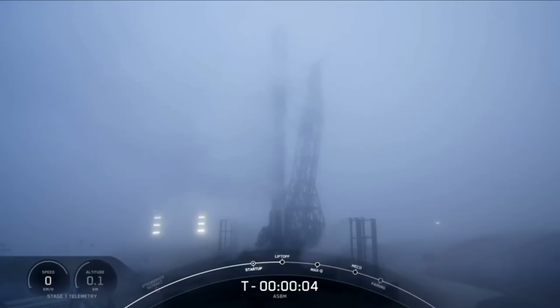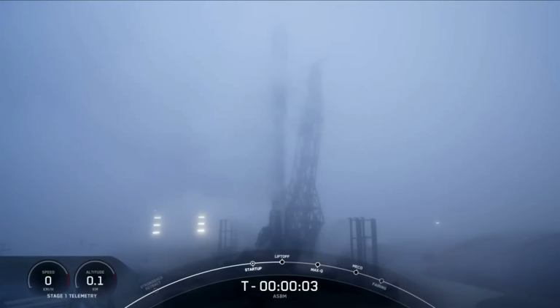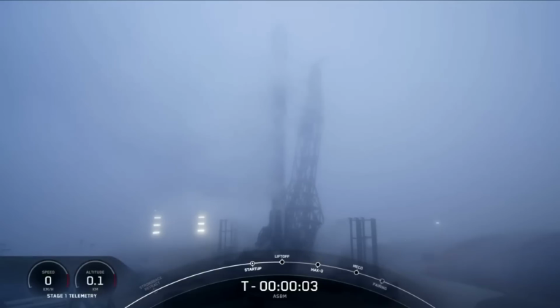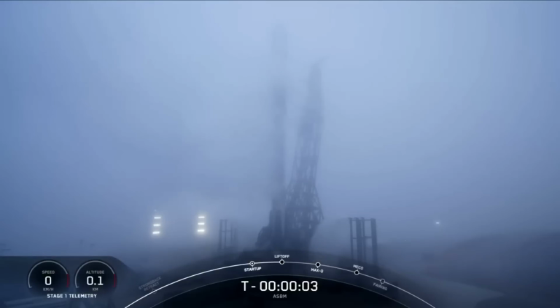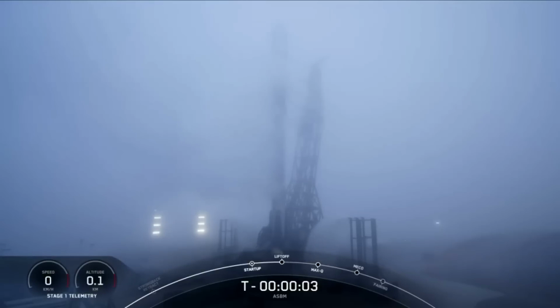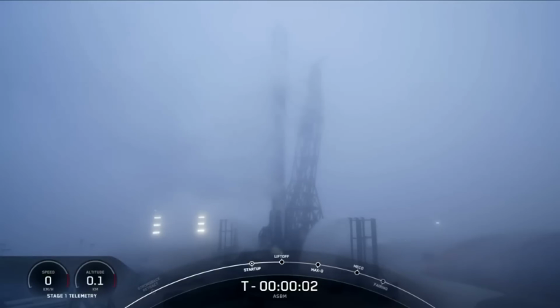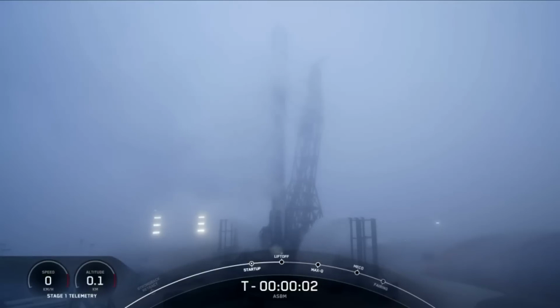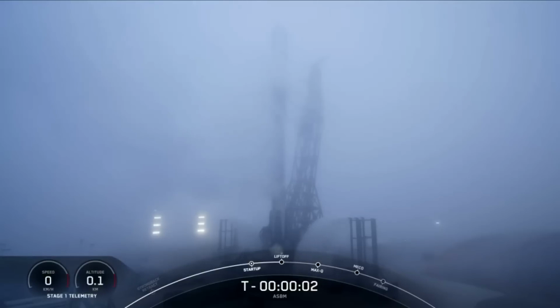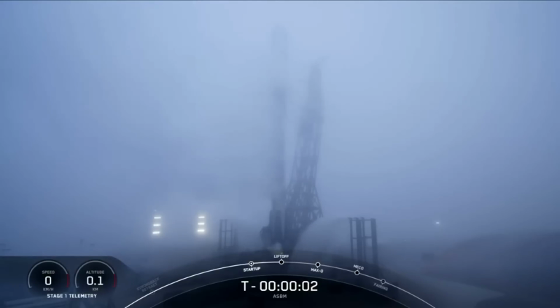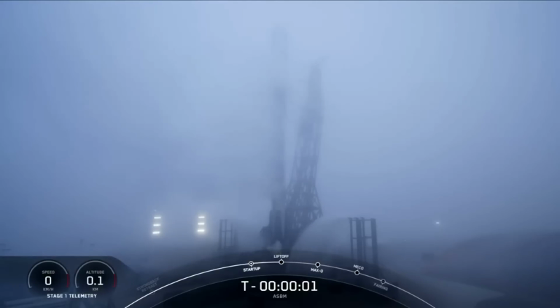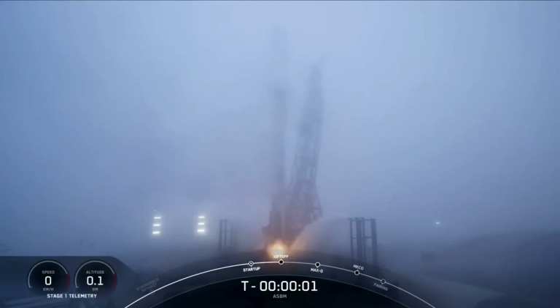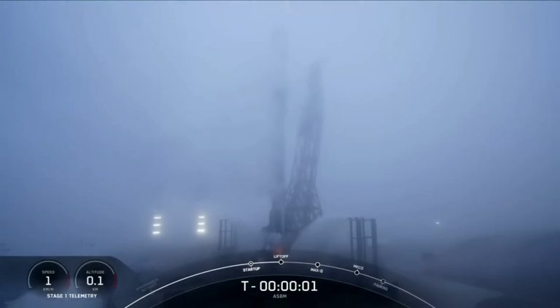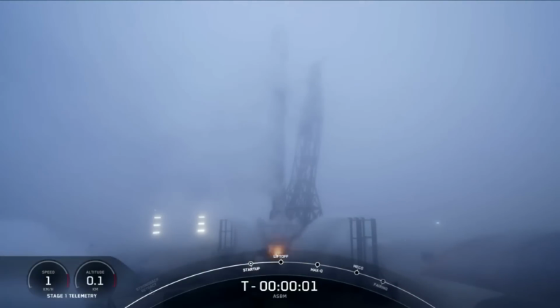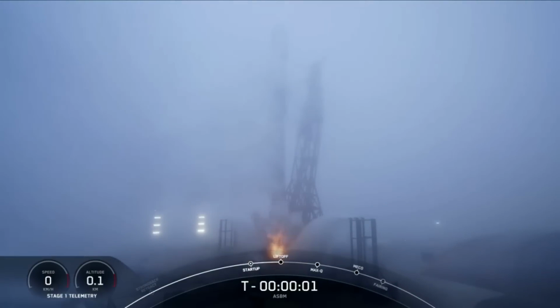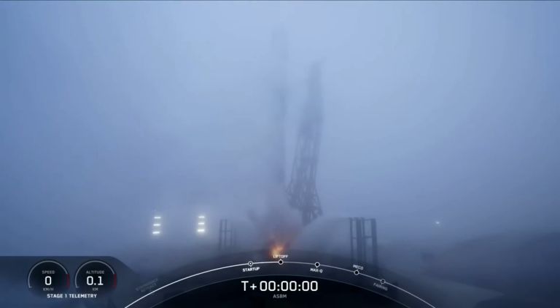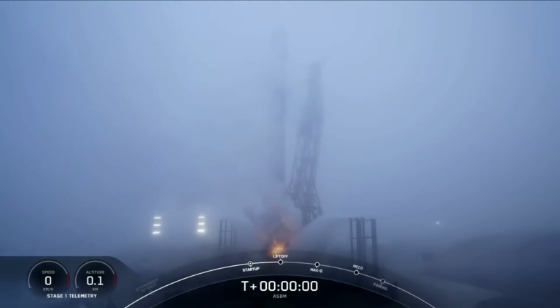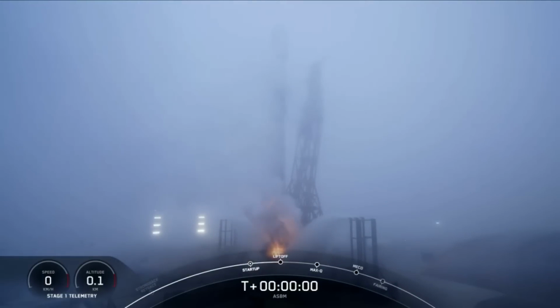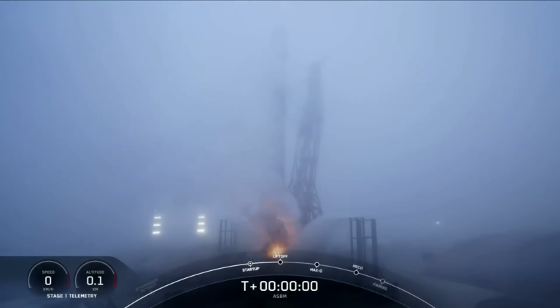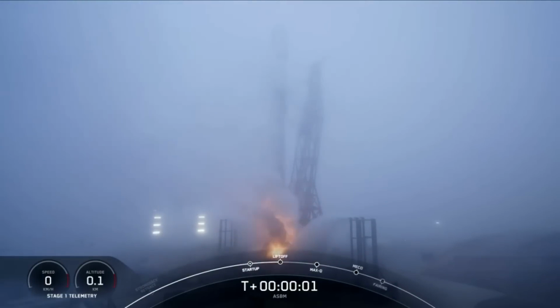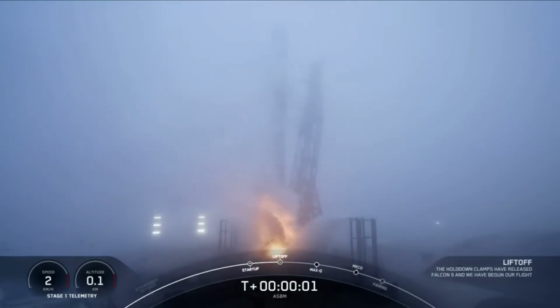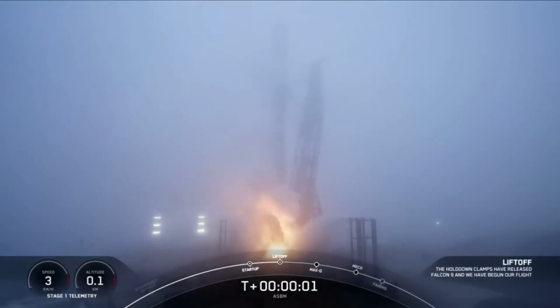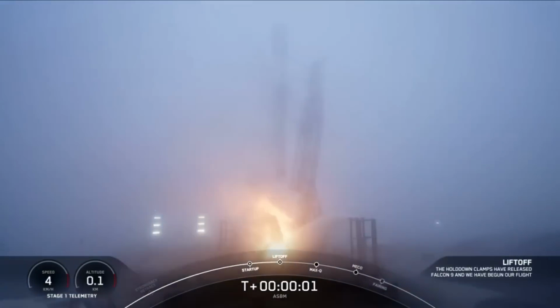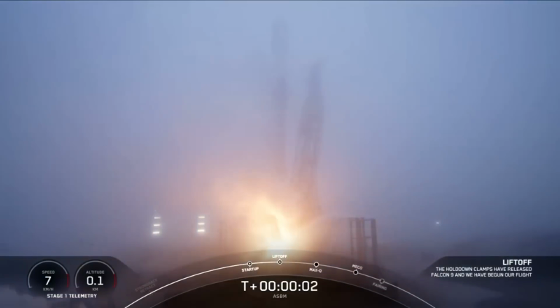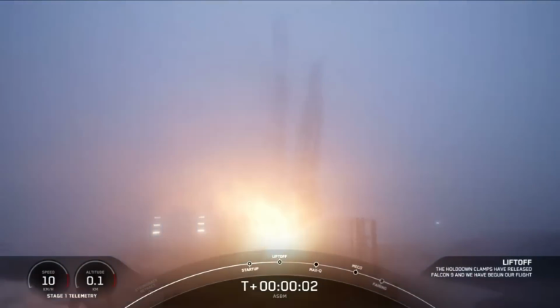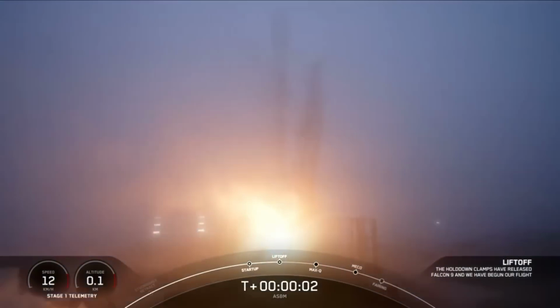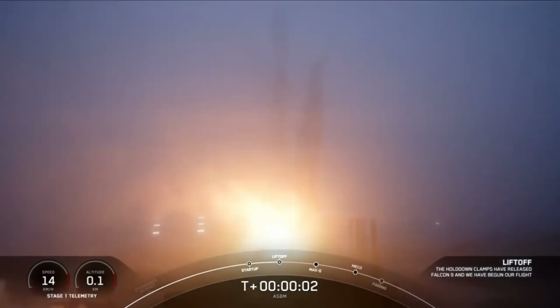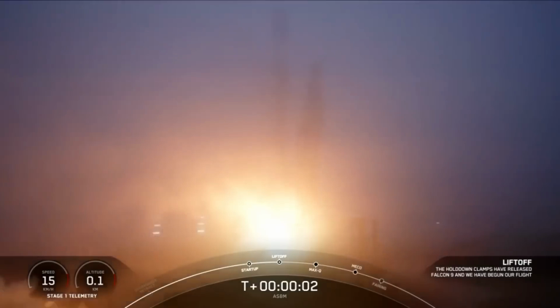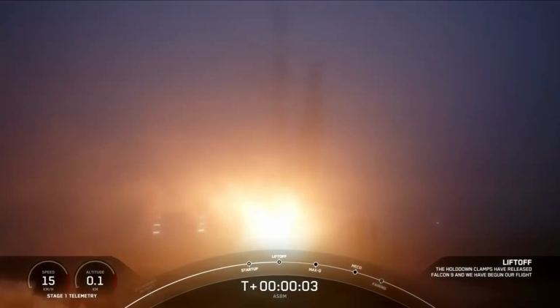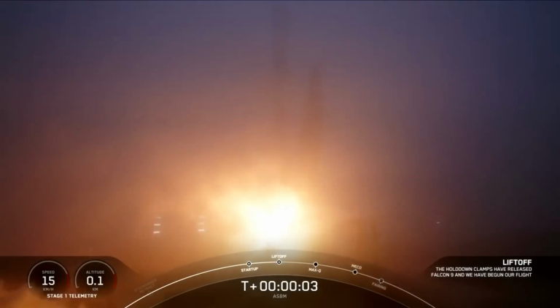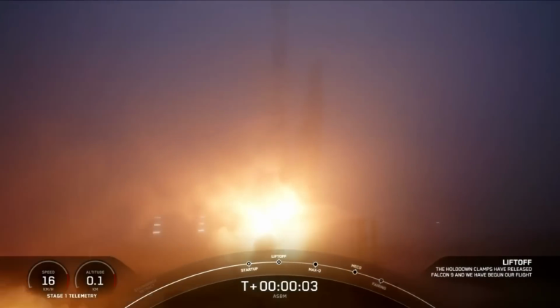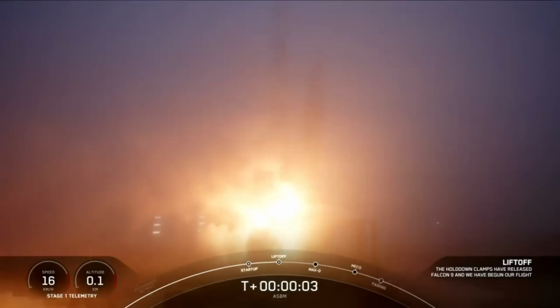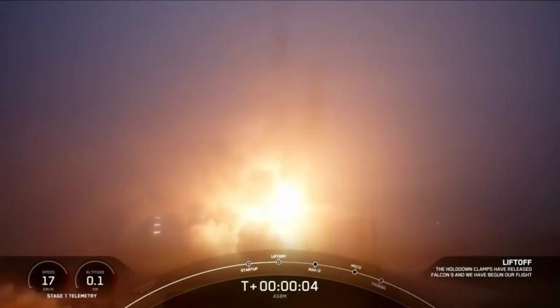Three, two, one, ignition, and lift off the Falcon 9. Go ASDF.